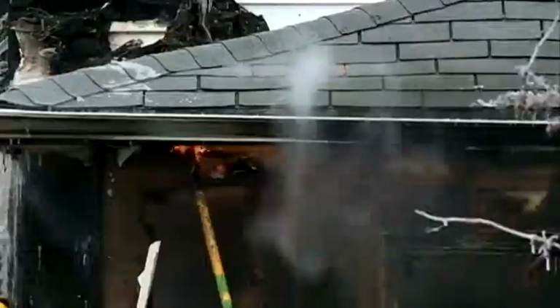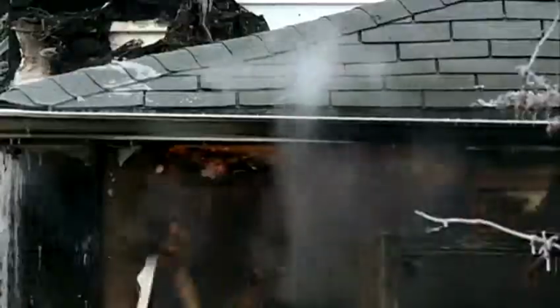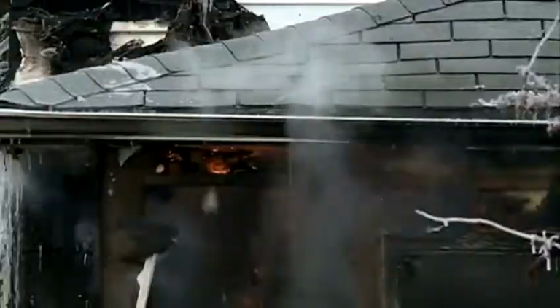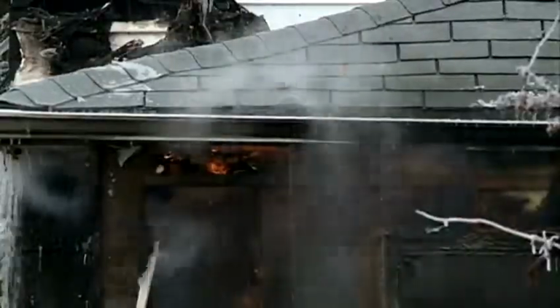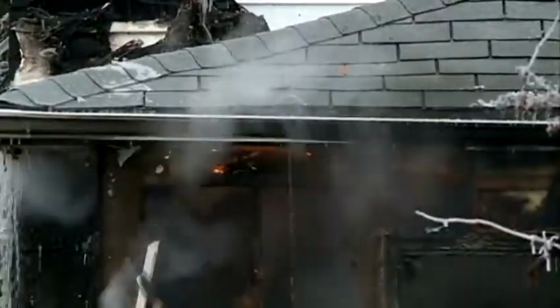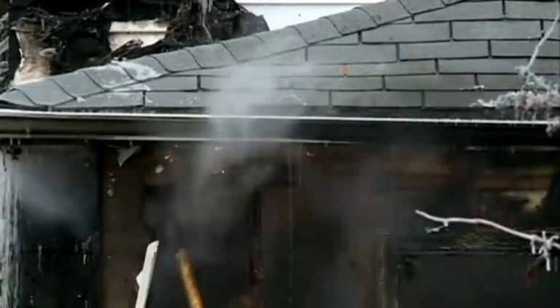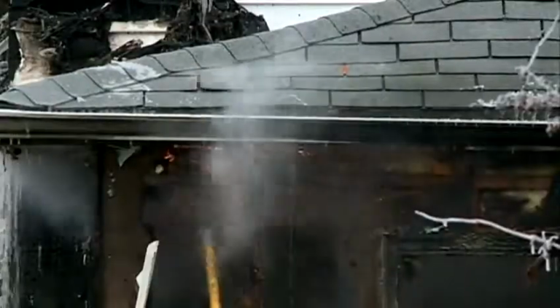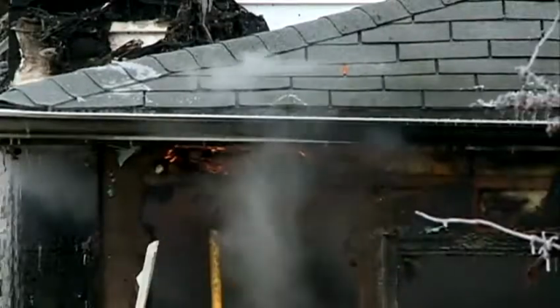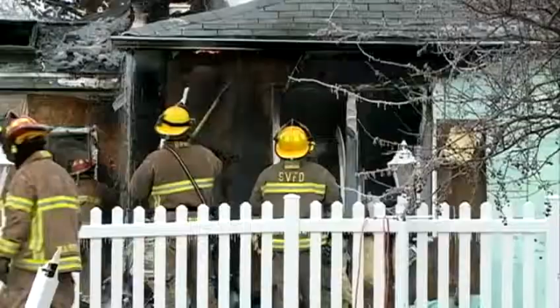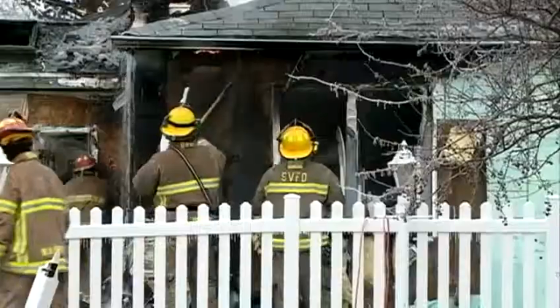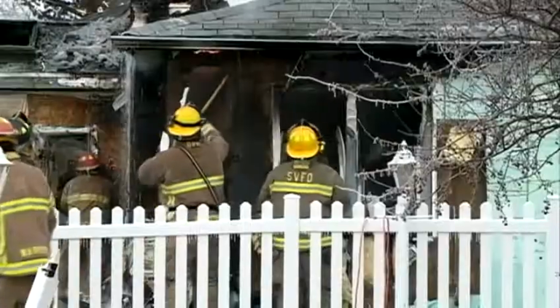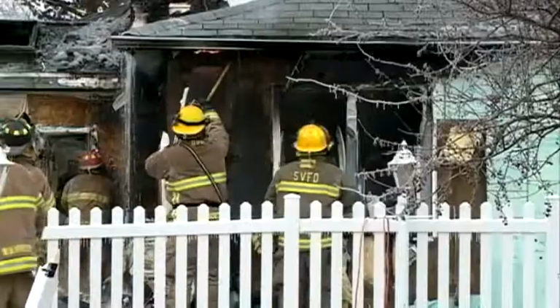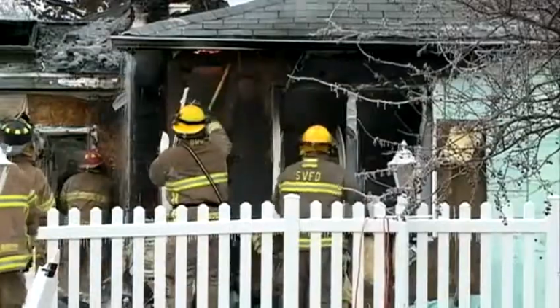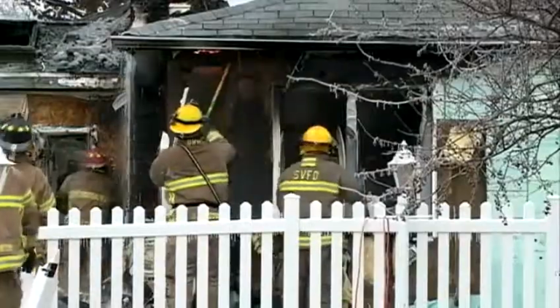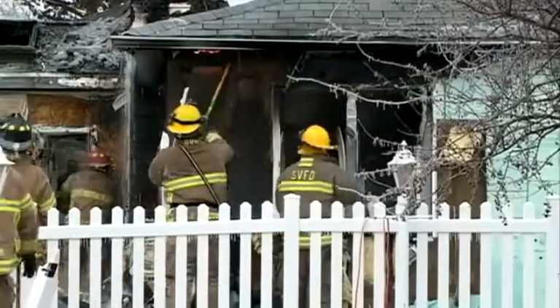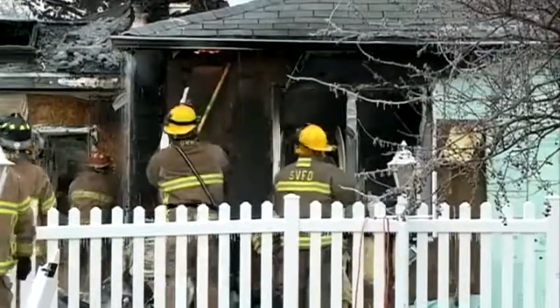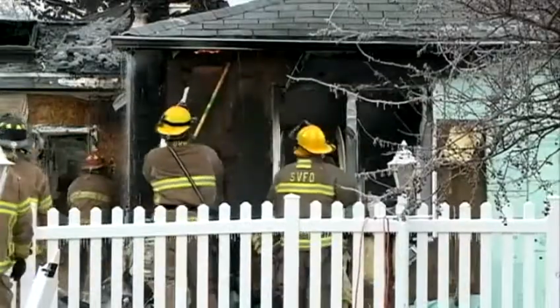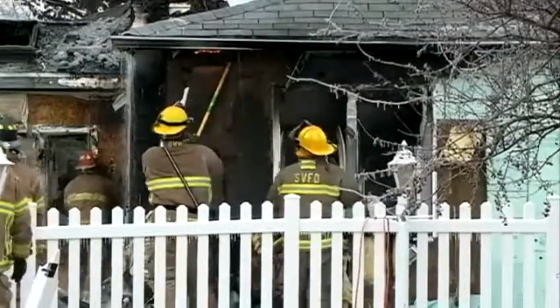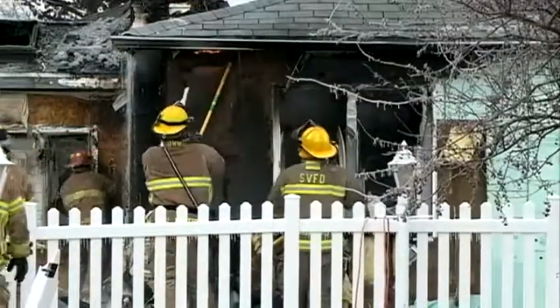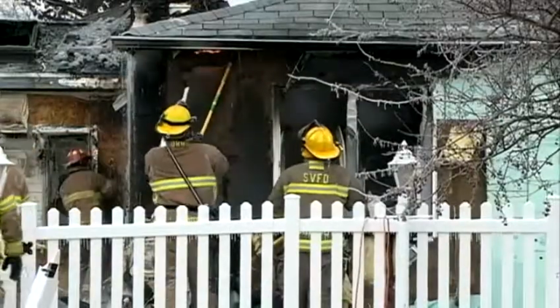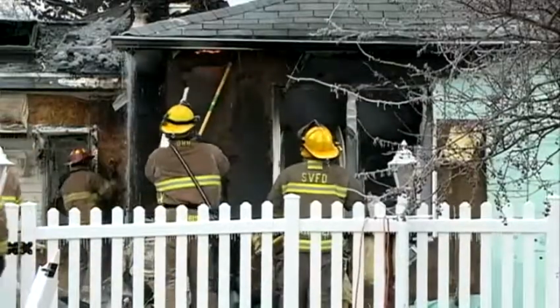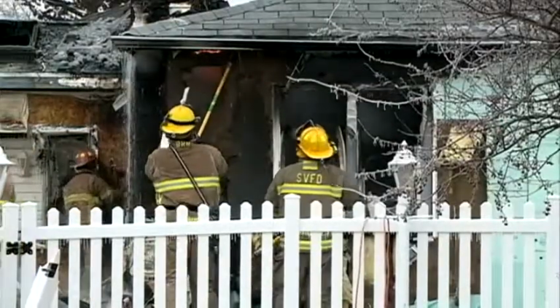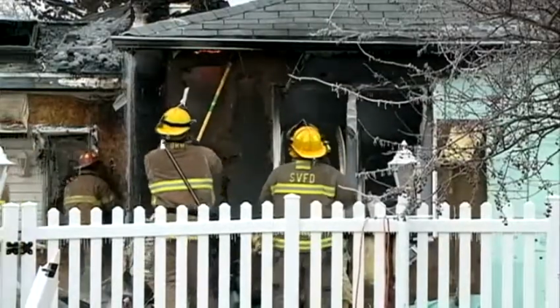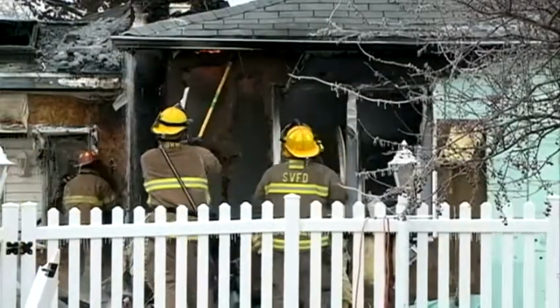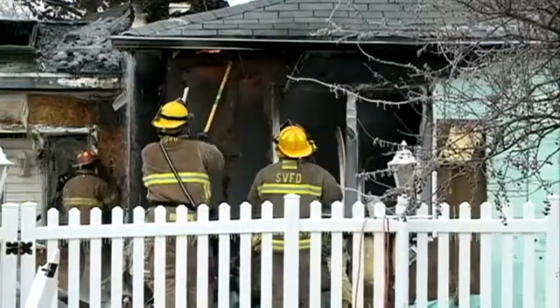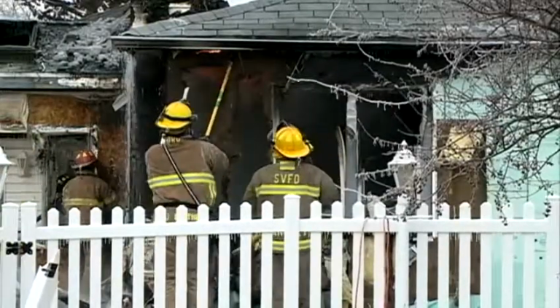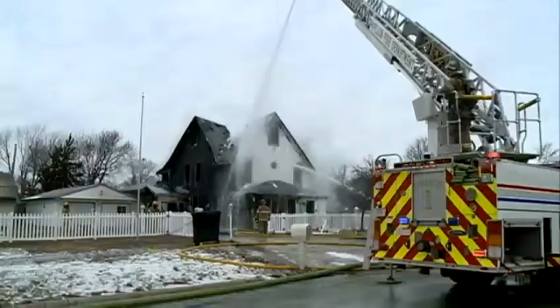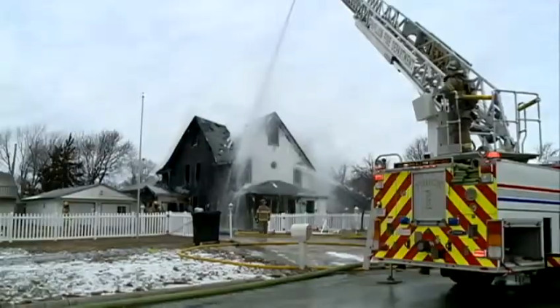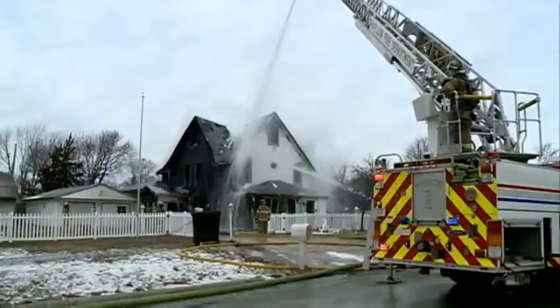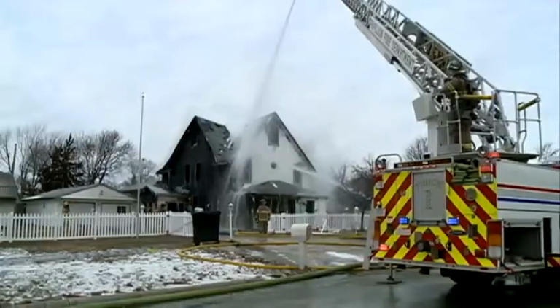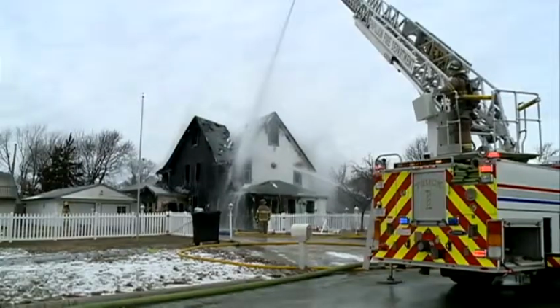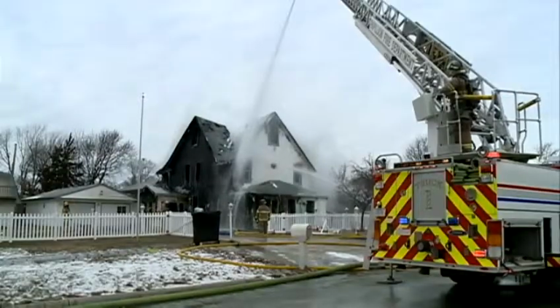A lot of them are really cold right now. We're trying to rotate some in and out, getting them into squads, getting them in the engine to try to get them warmed up.